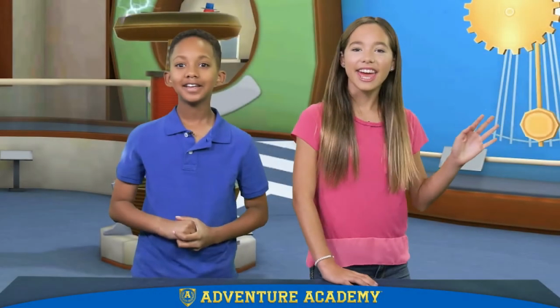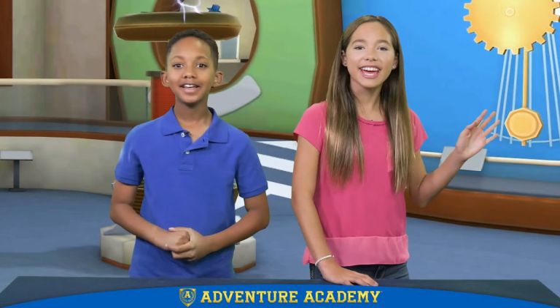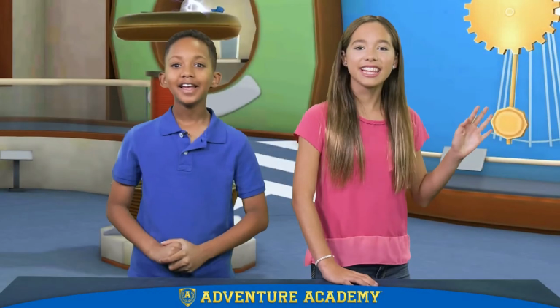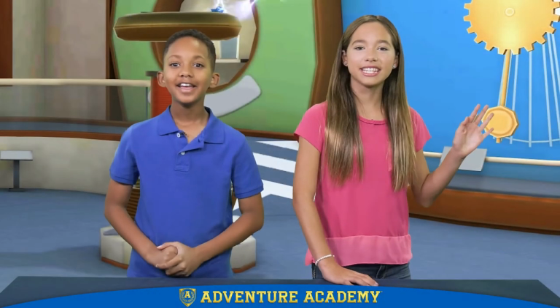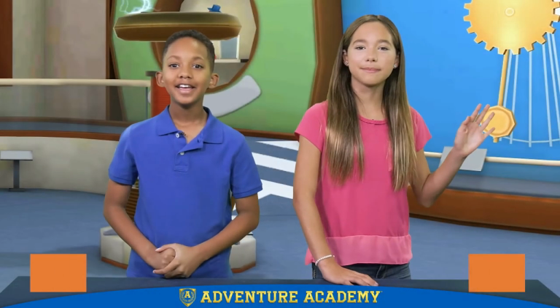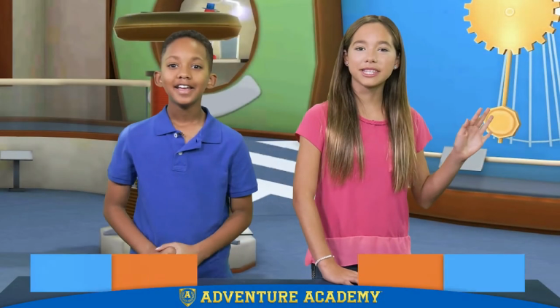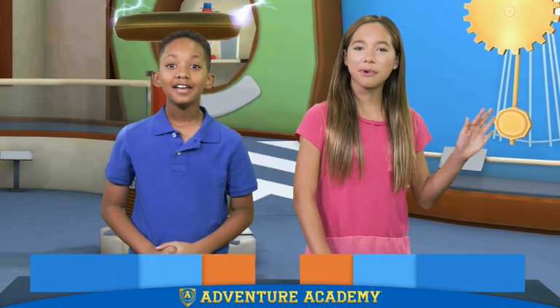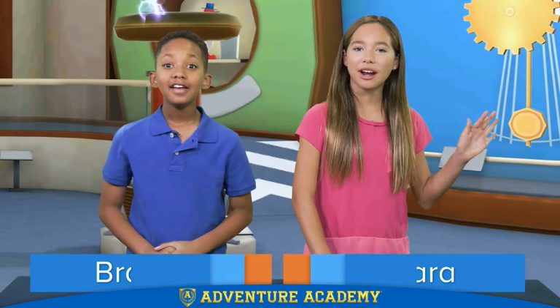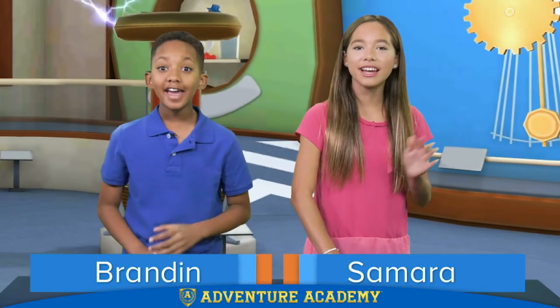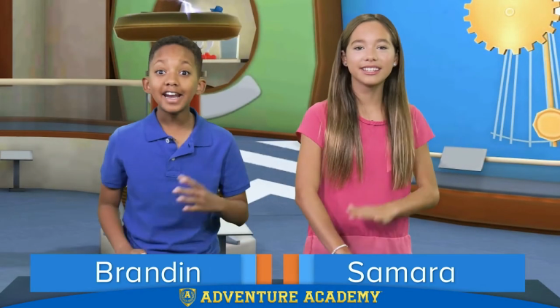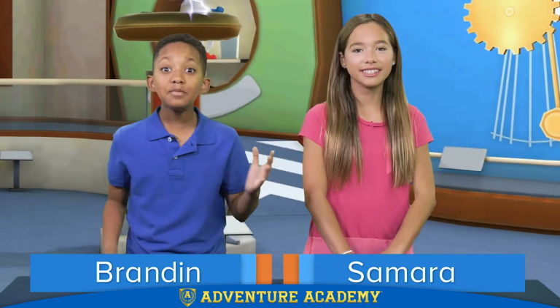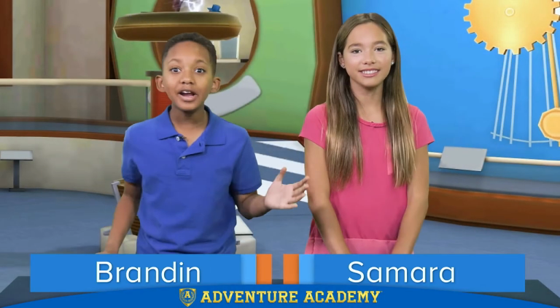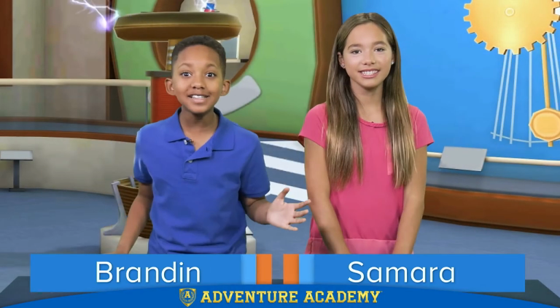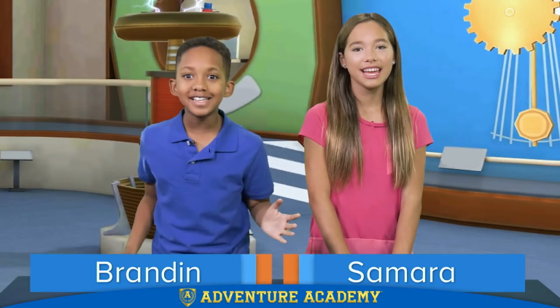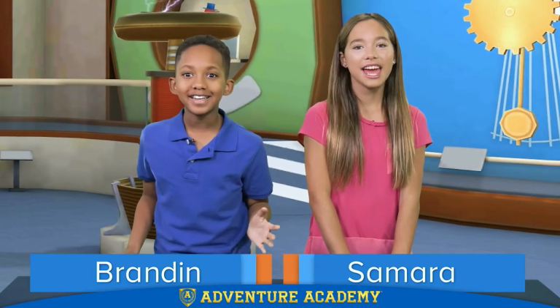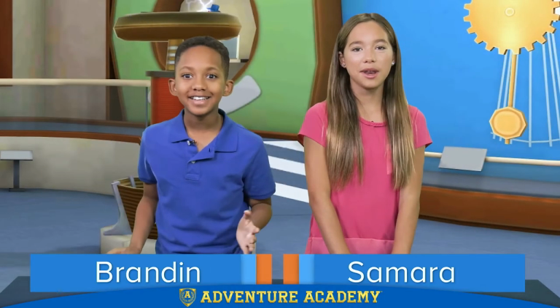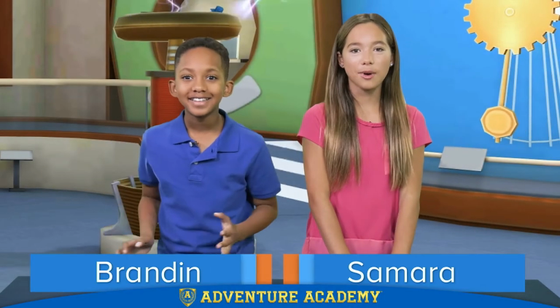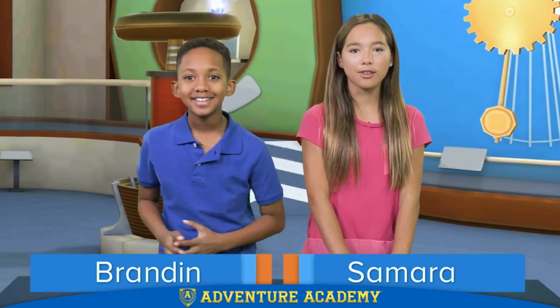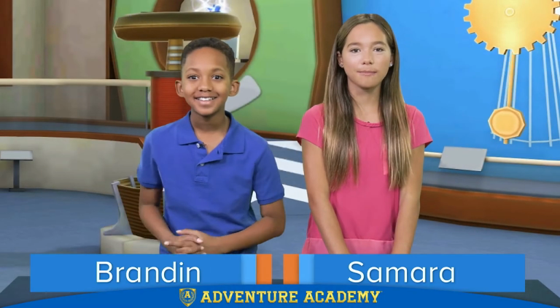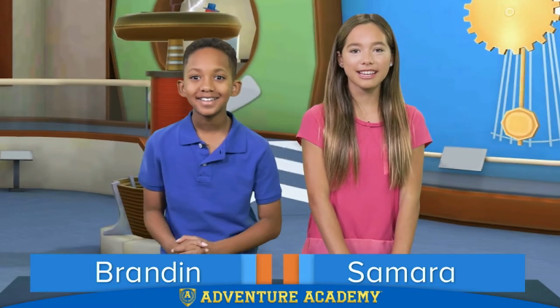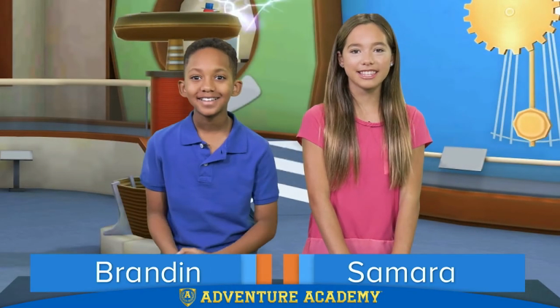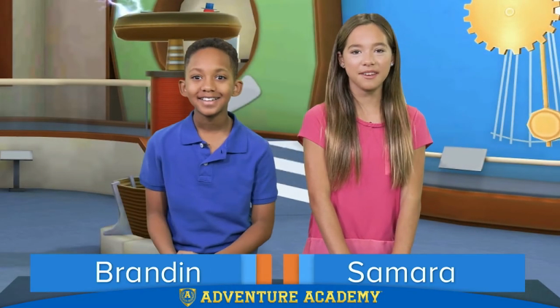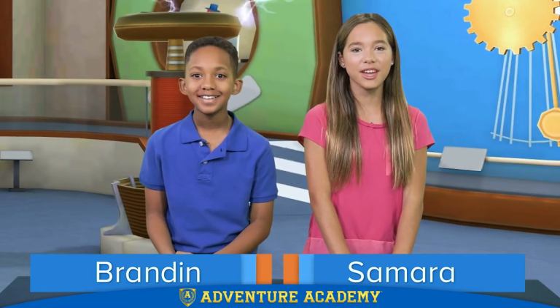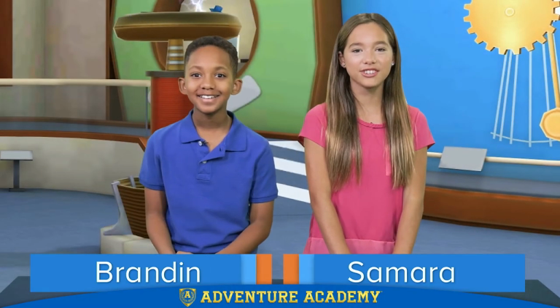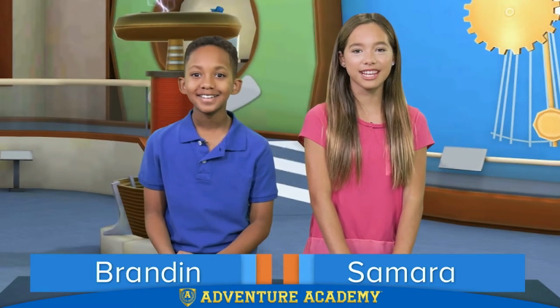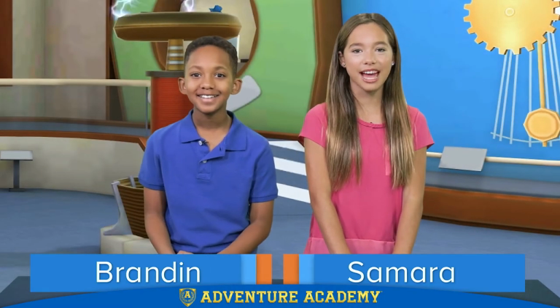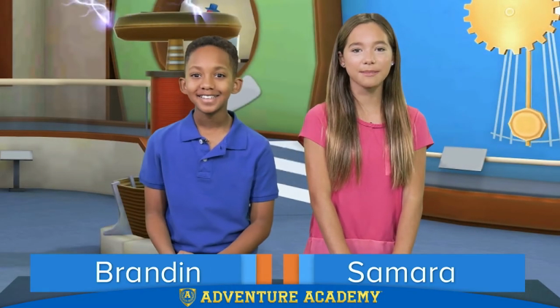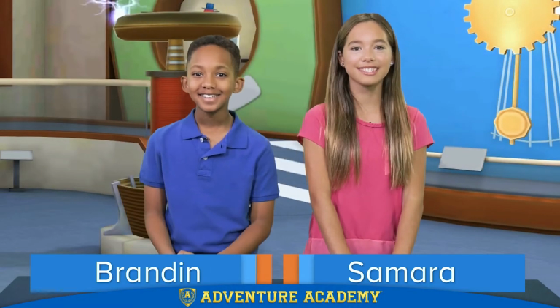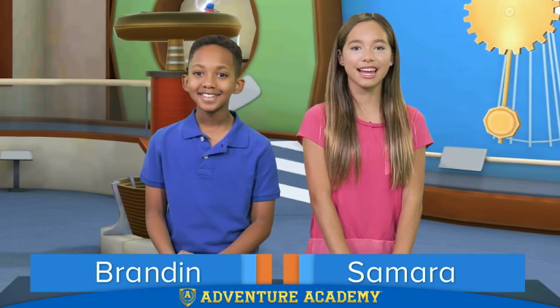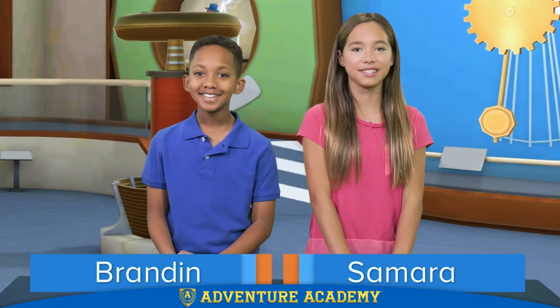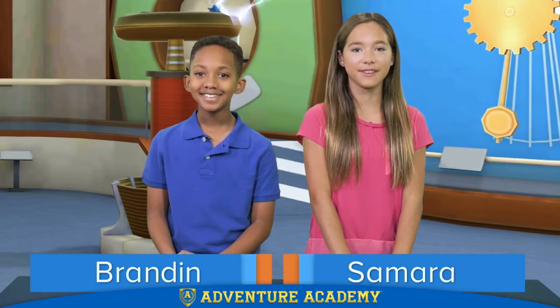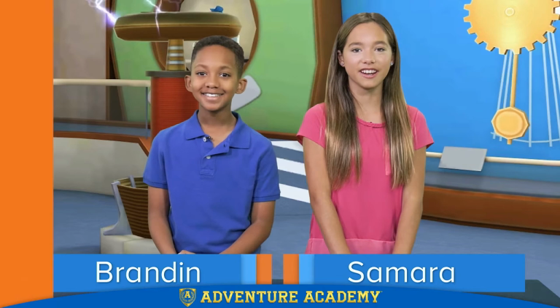Hey guys, it's me, Samara. And I'm Brandon. And welcome back to the Adventure Academy Science Fair.